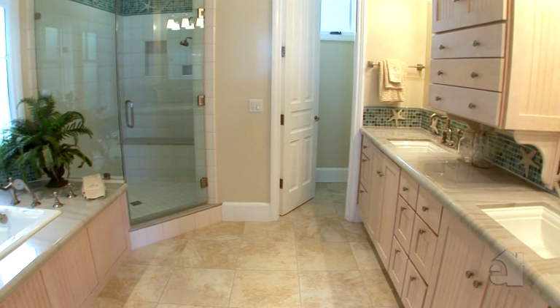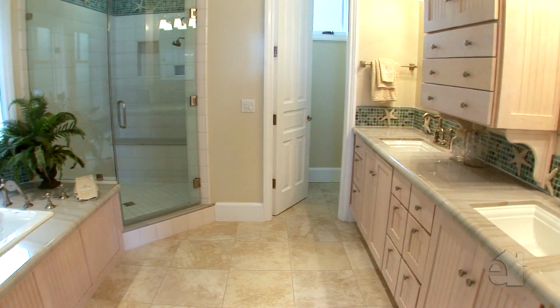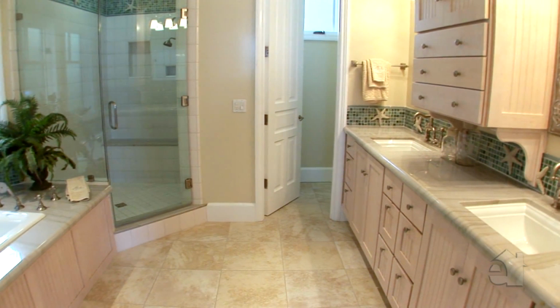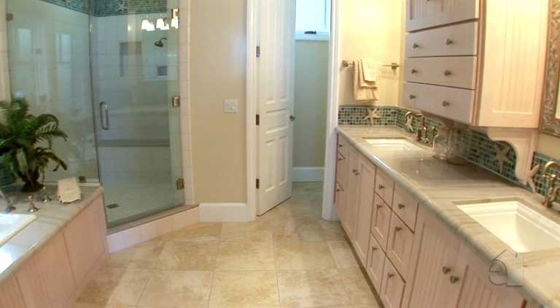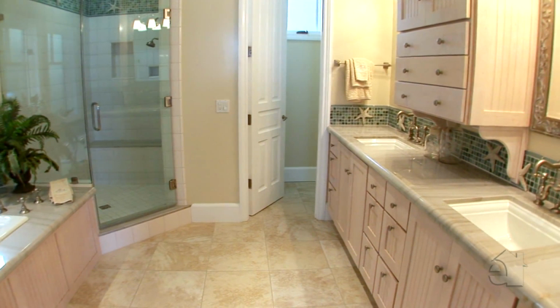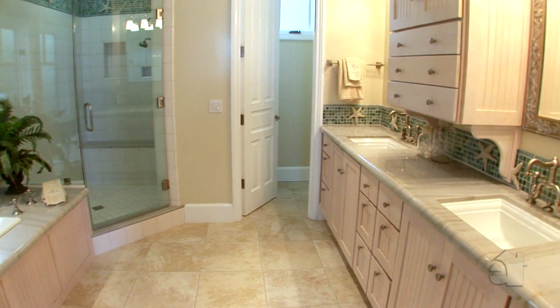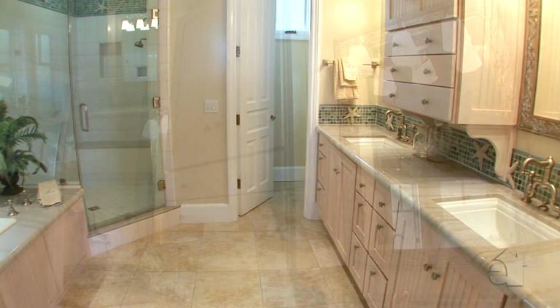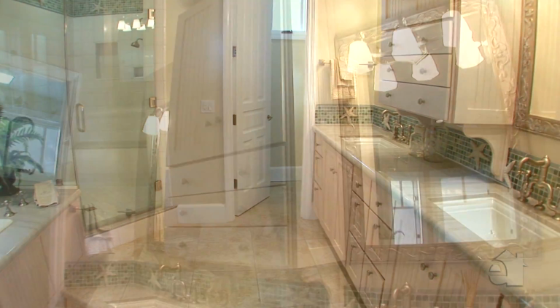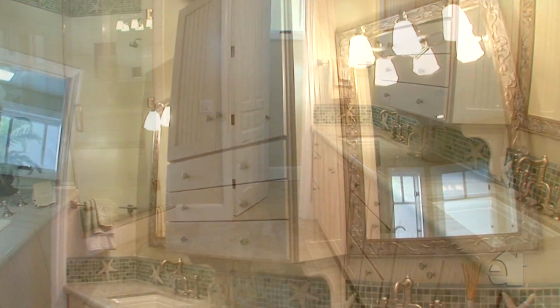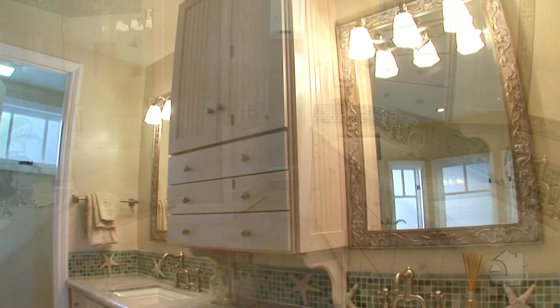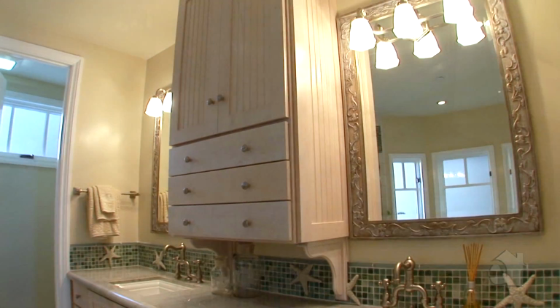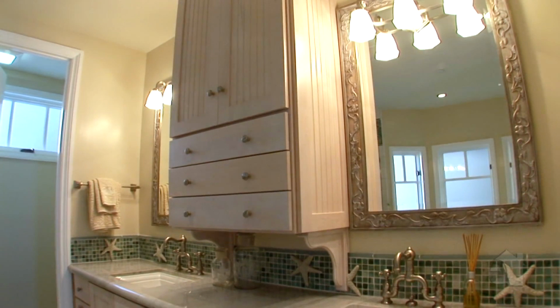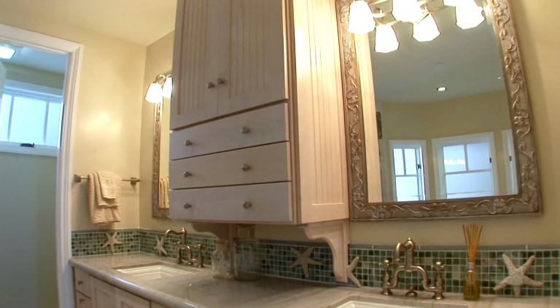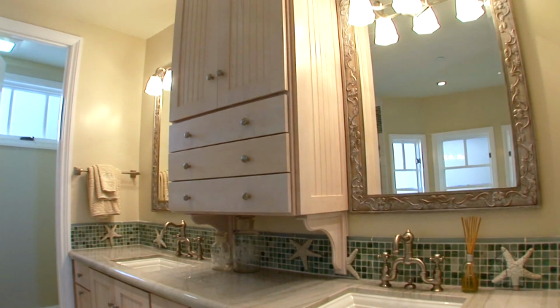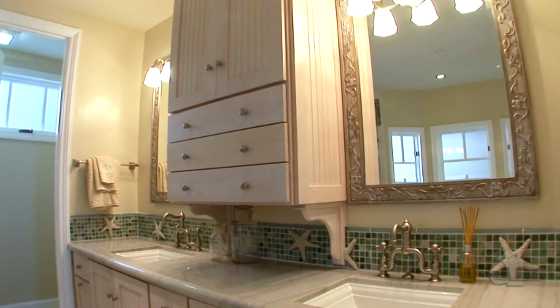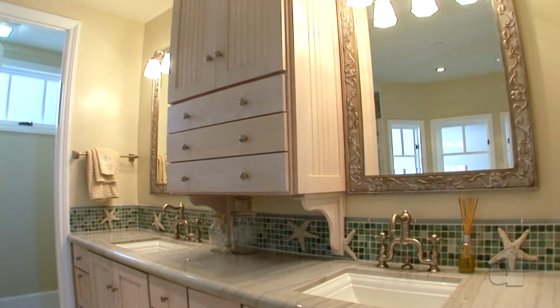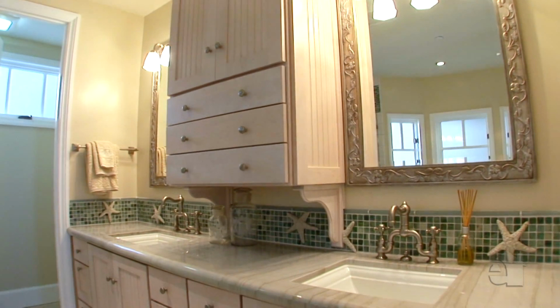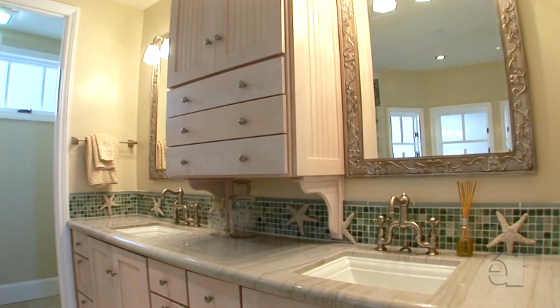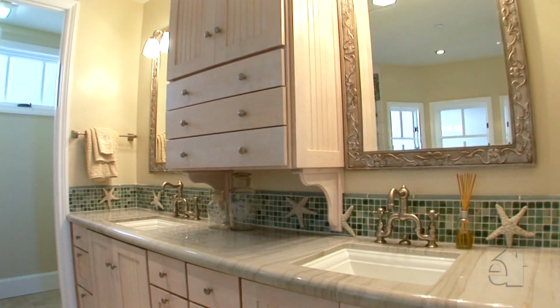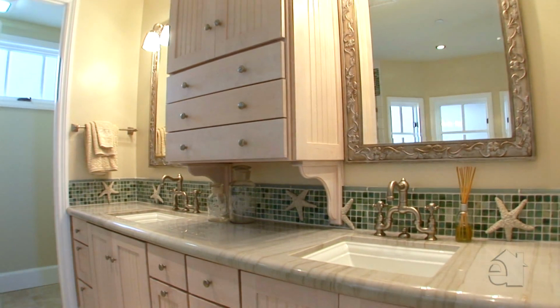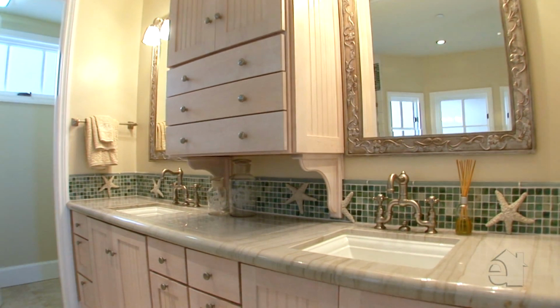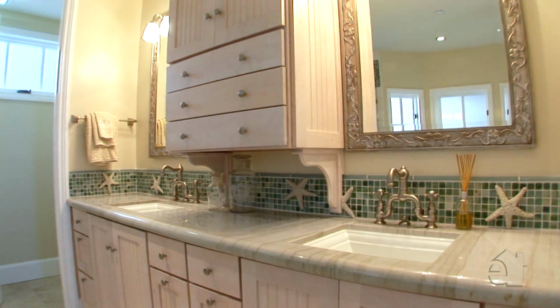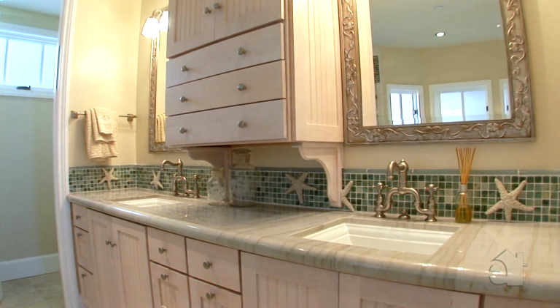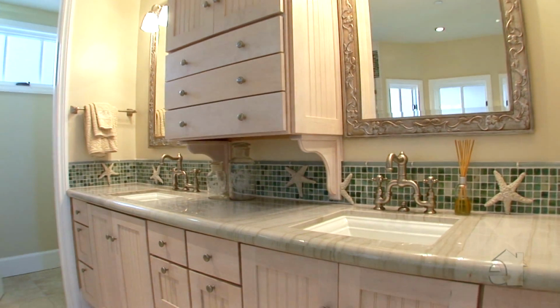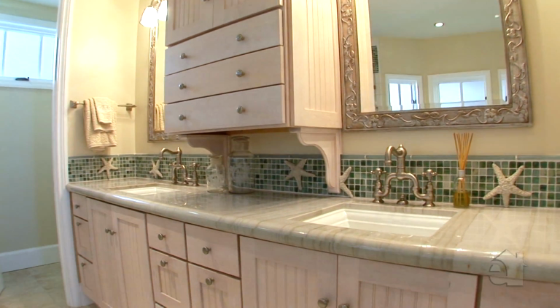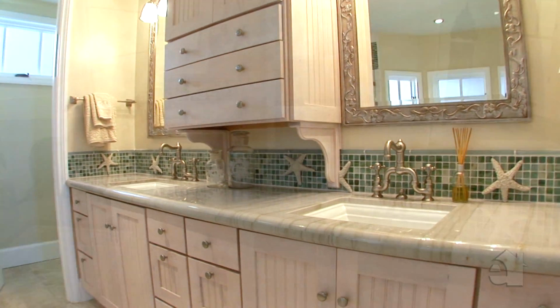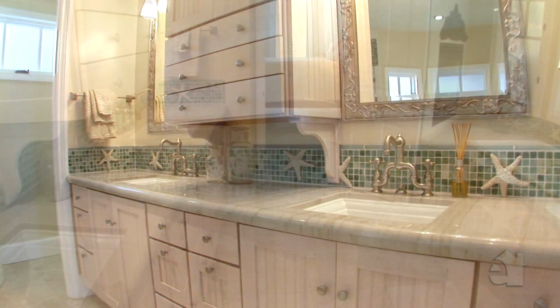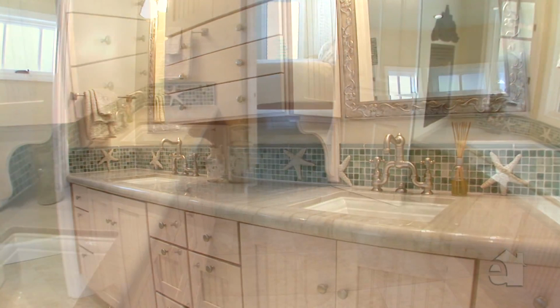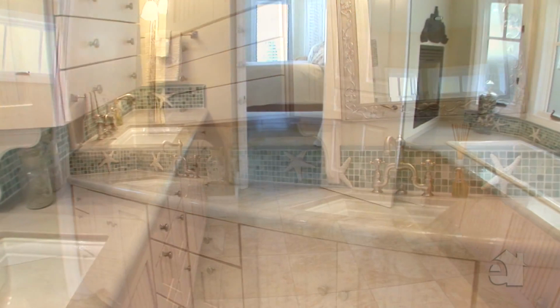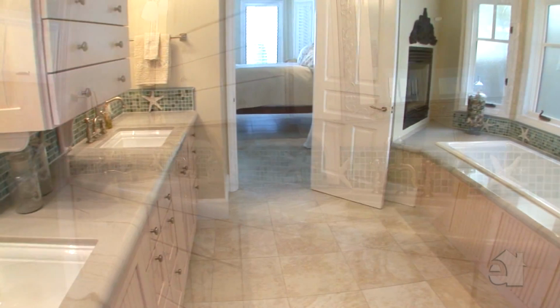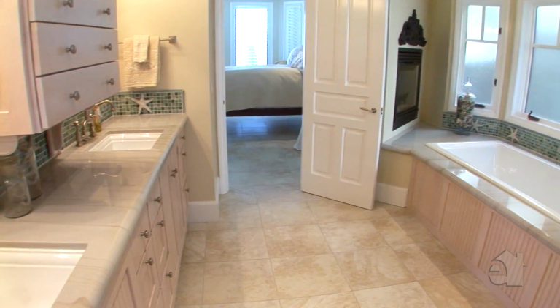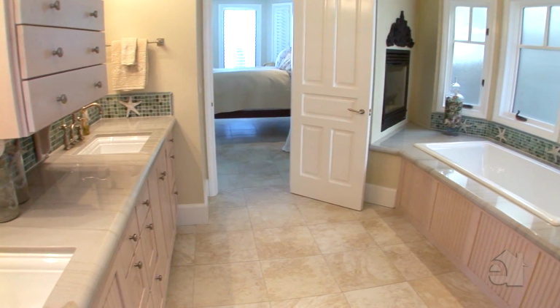The master bath is enhanced by granite countertops, dual sinks, and a soothing spa tub.